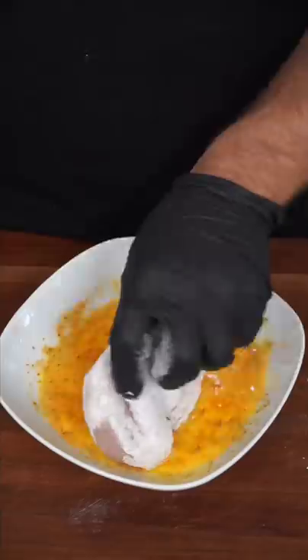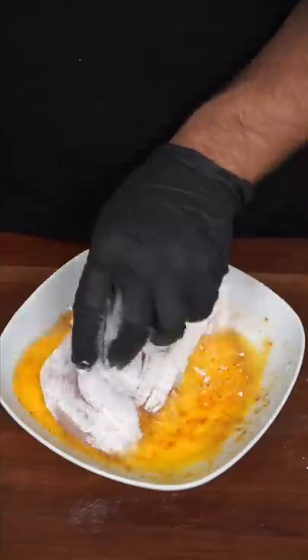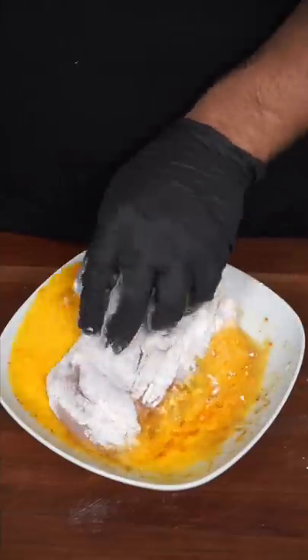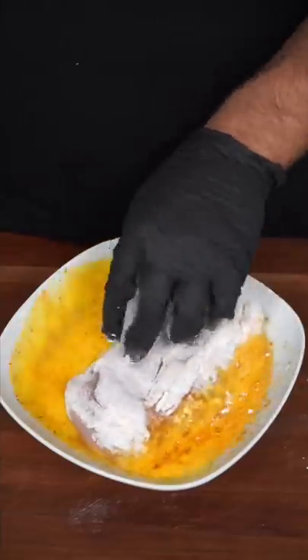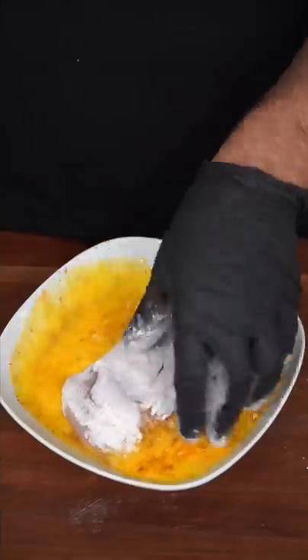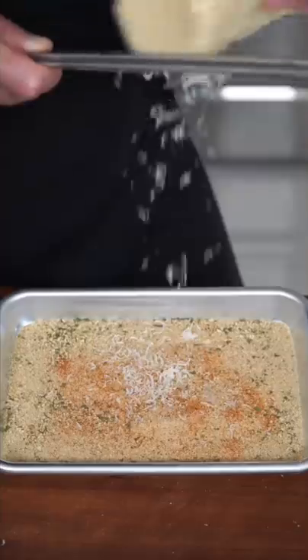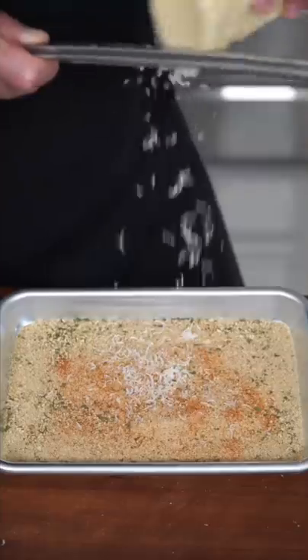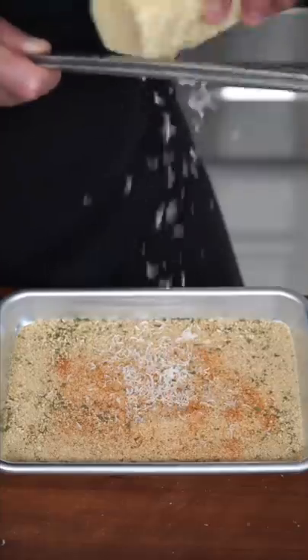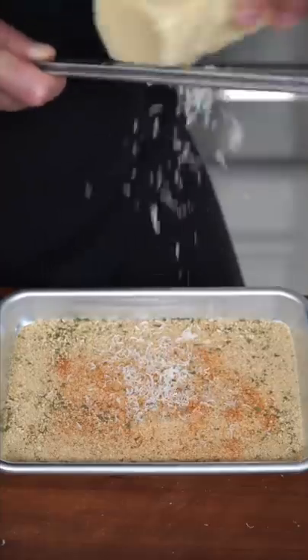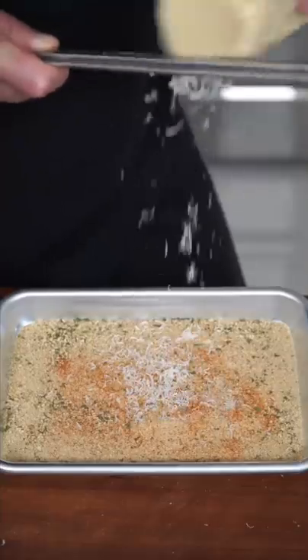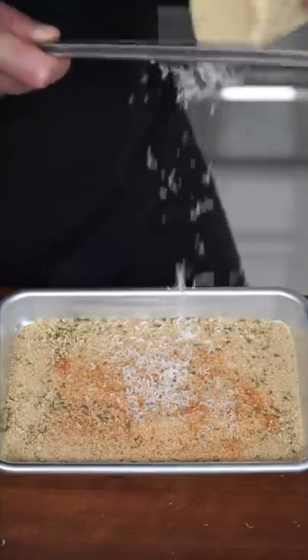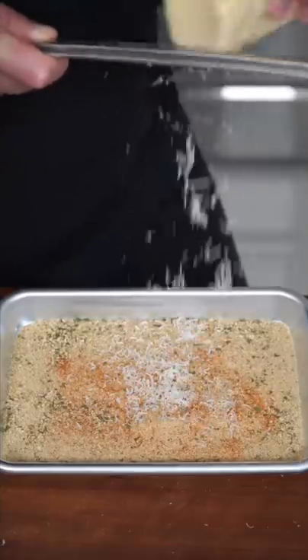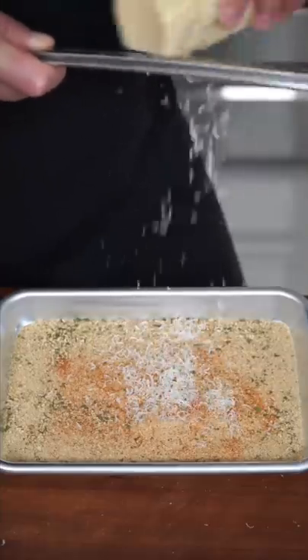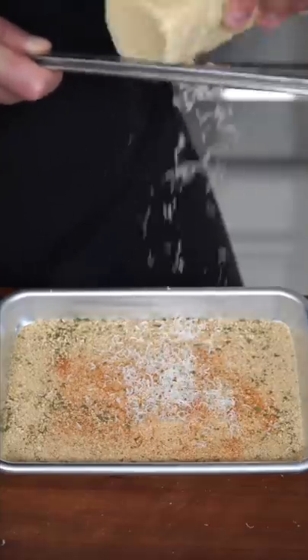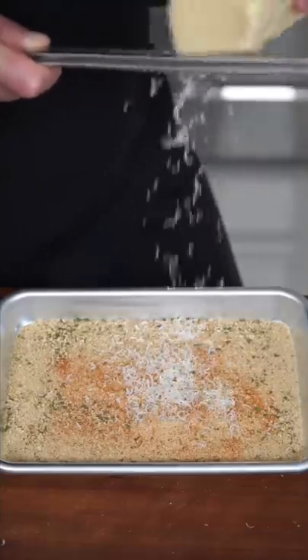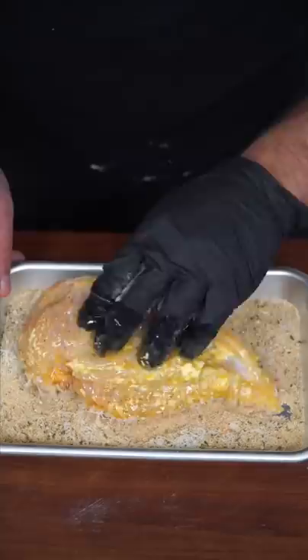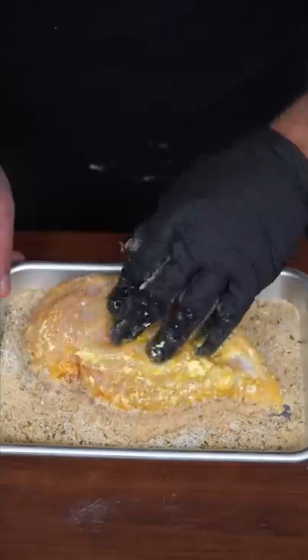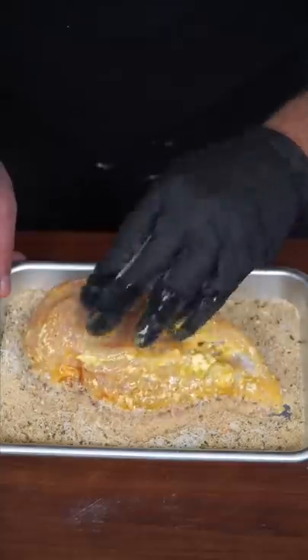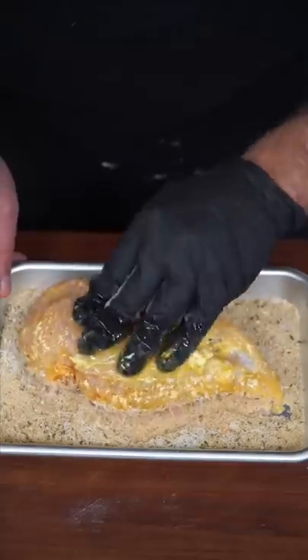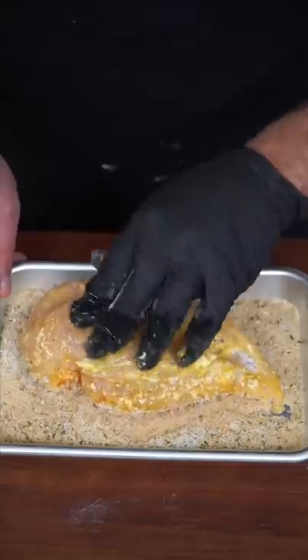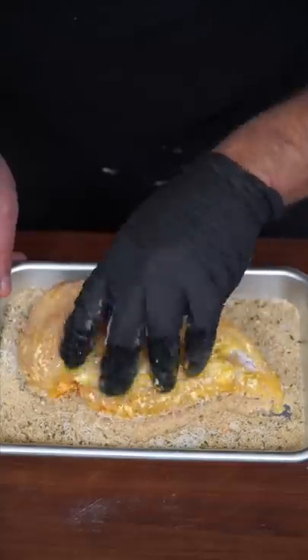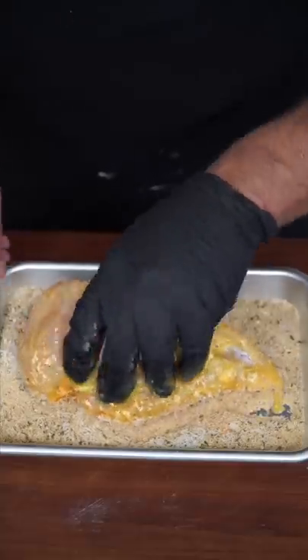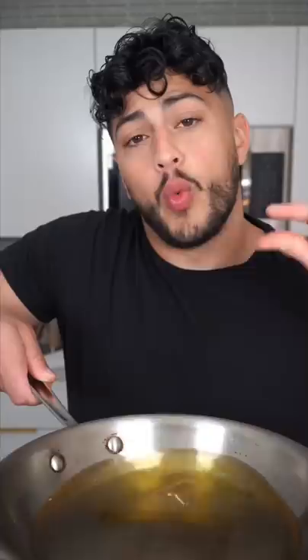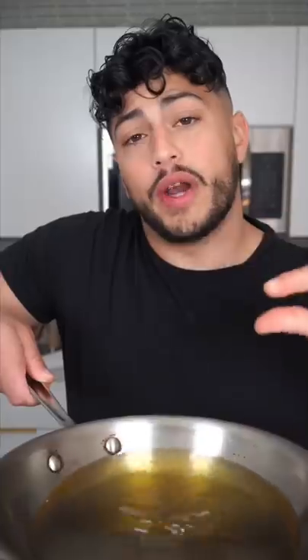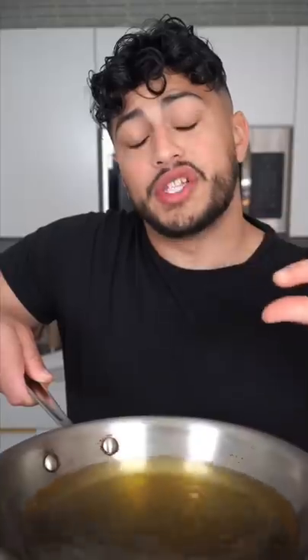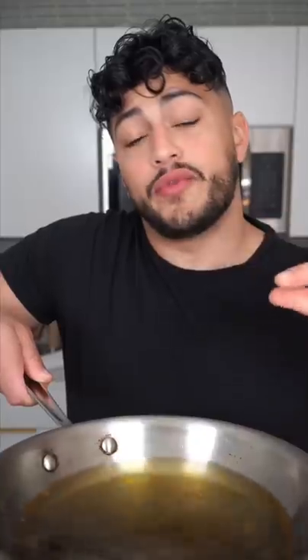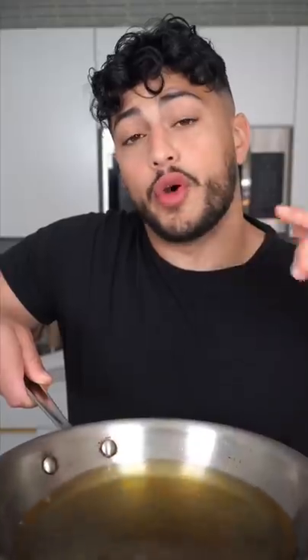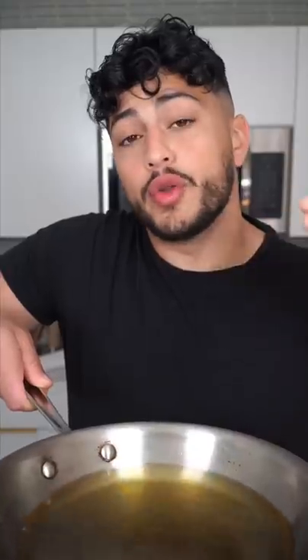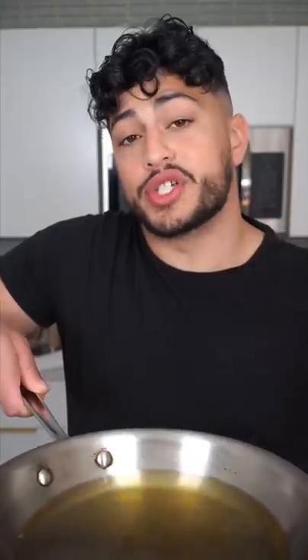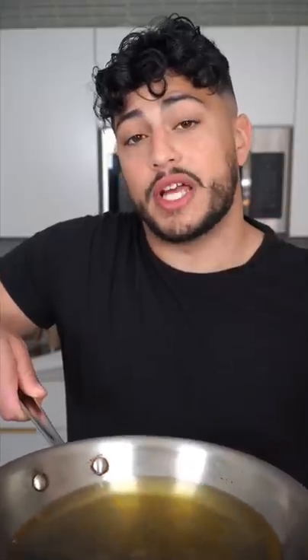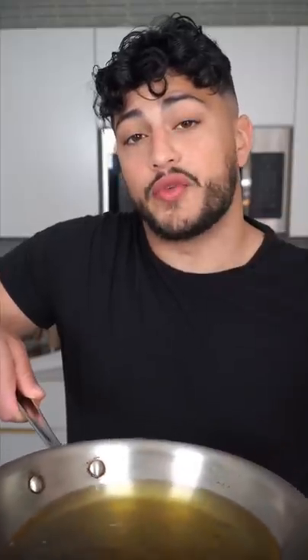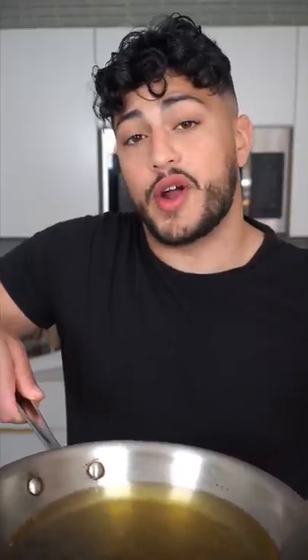Quick egg wash. Parmesan and season your breadcrumbs, then right into the breadcrumbs. One inch of oil — we're shallow frying.